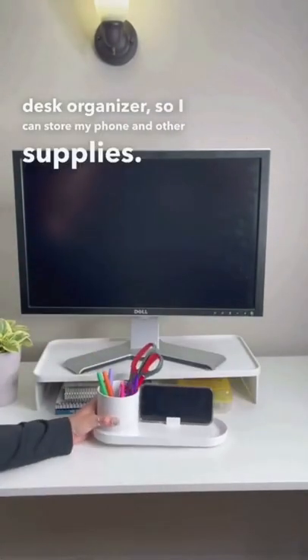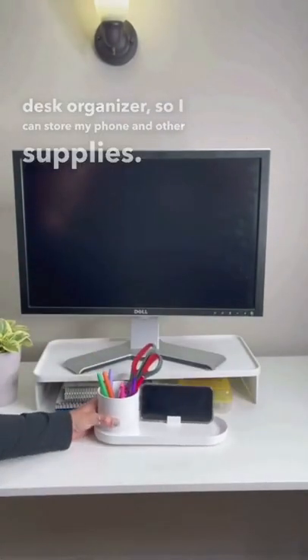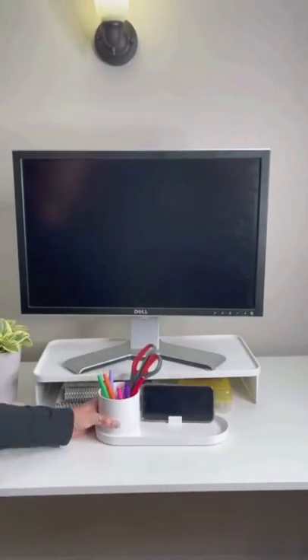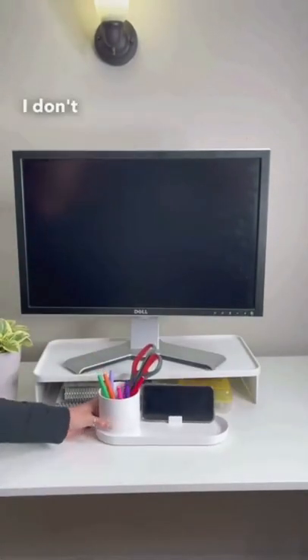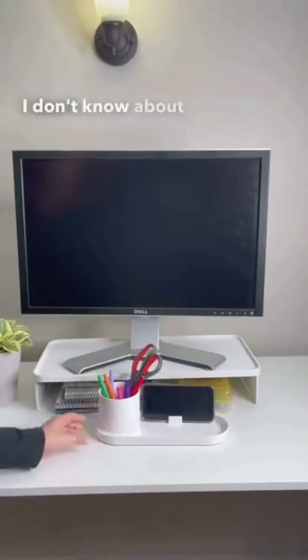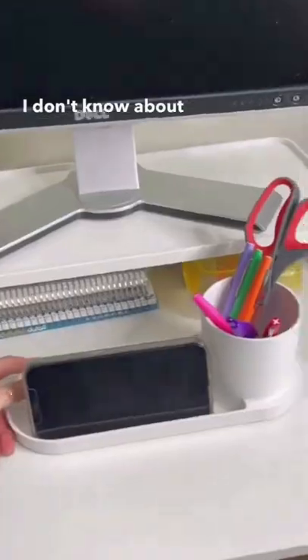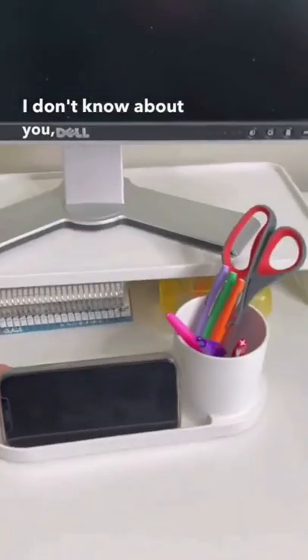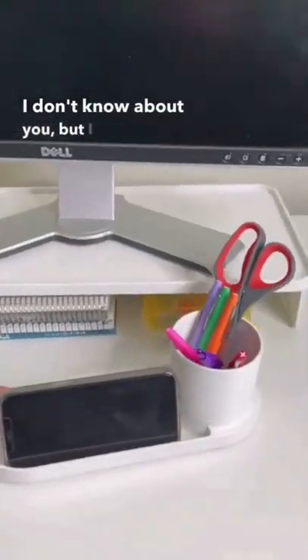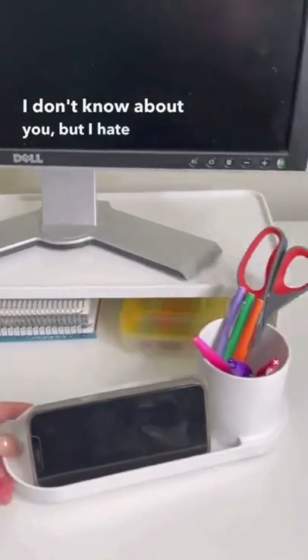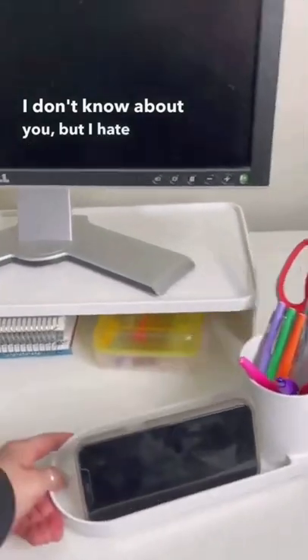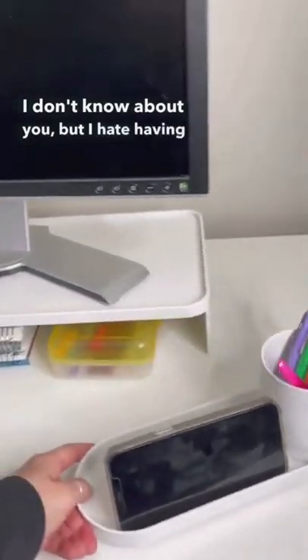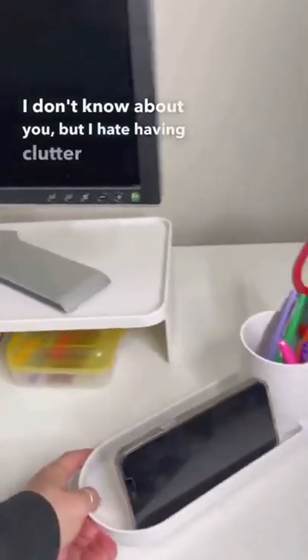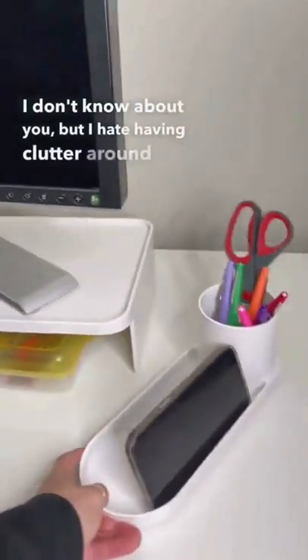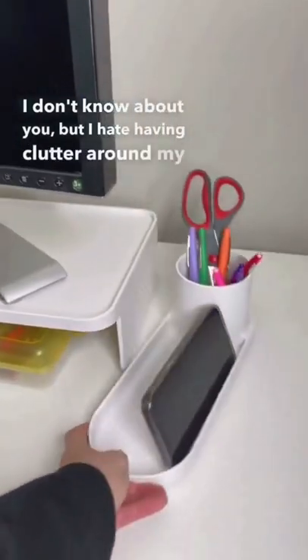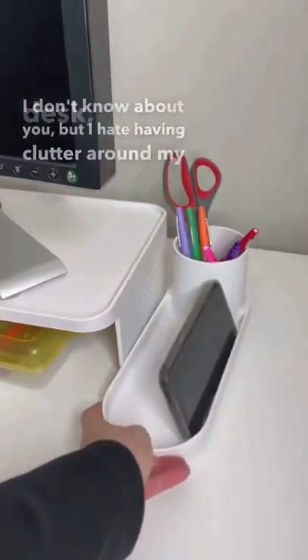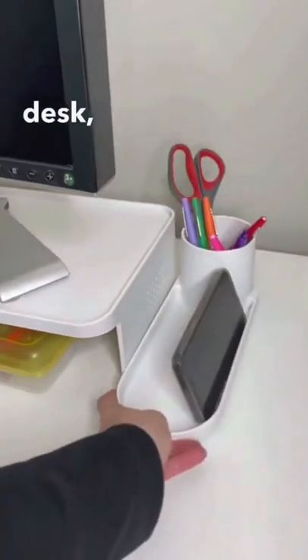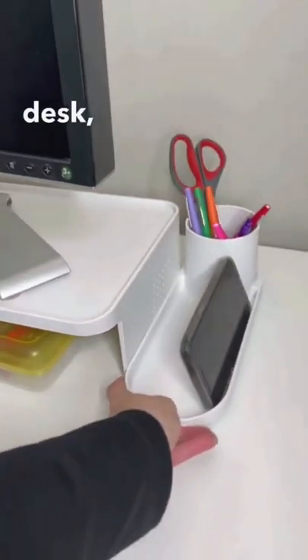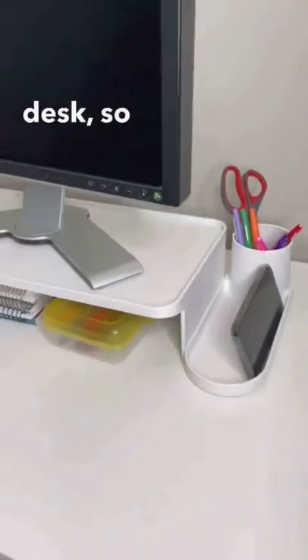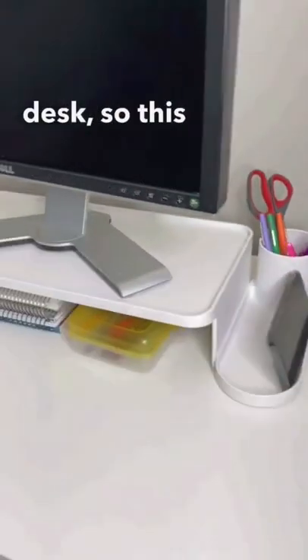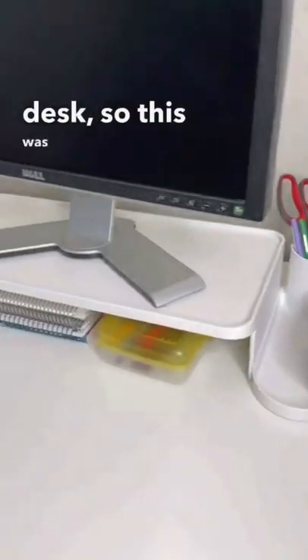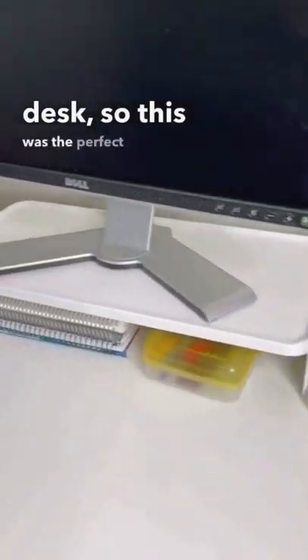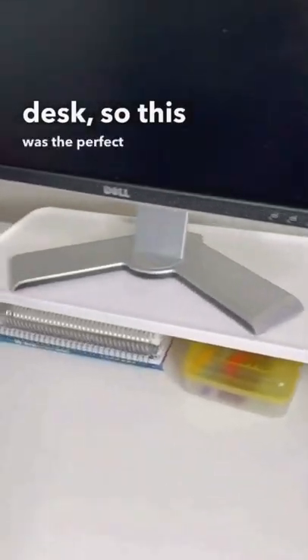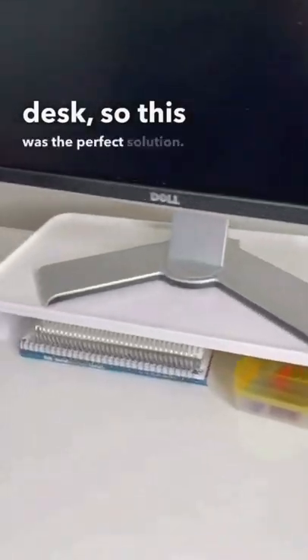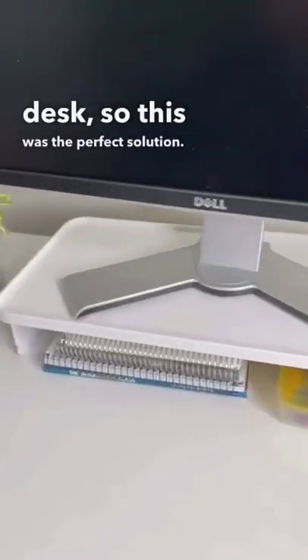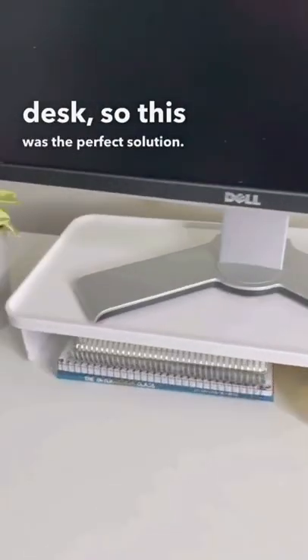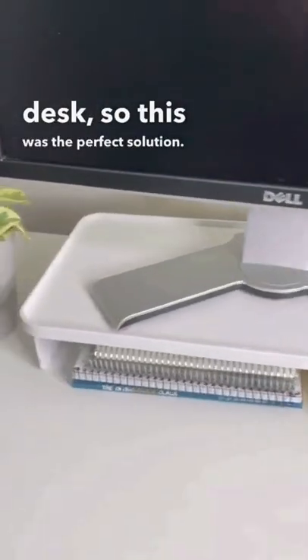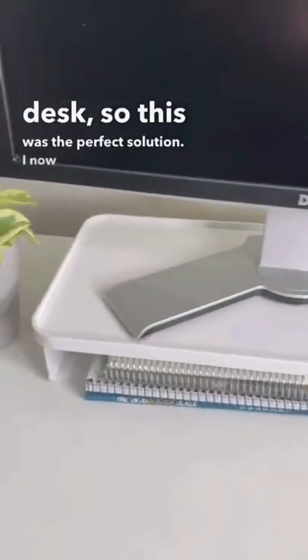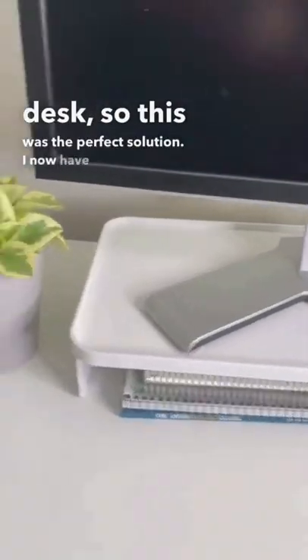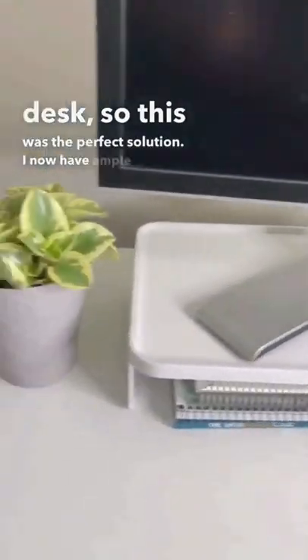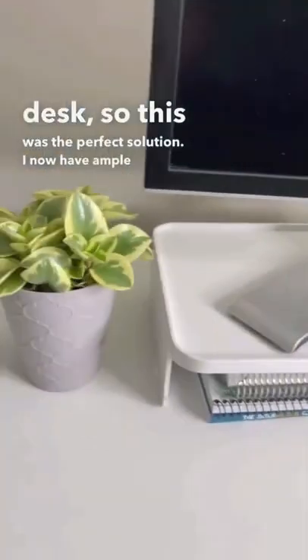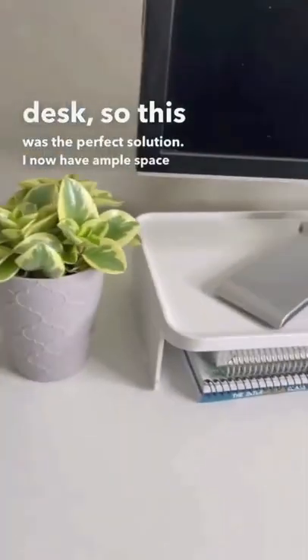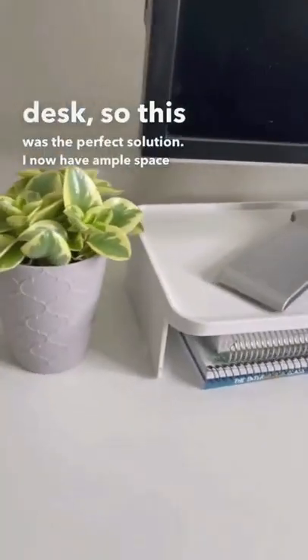I don't know about you, but I hate having clutter around my desk, so this was the perfect solution. I now have ample space to work.